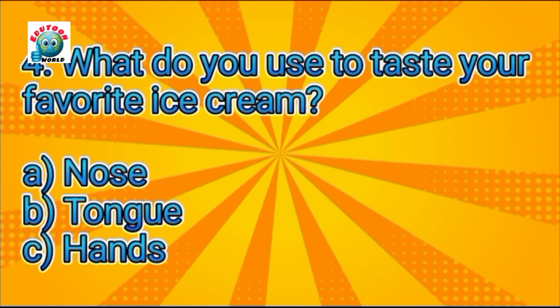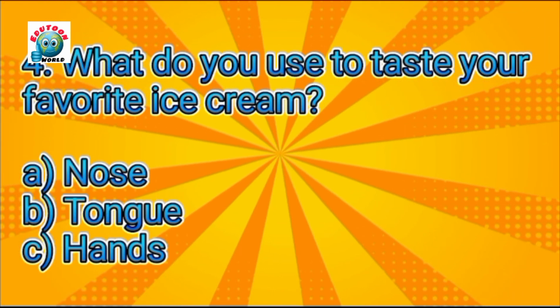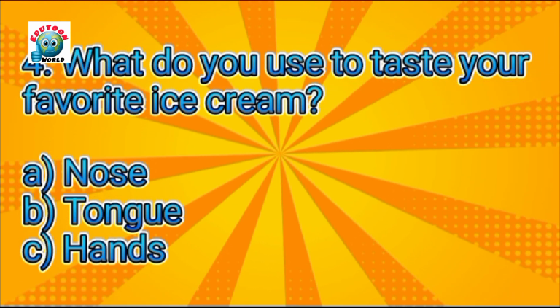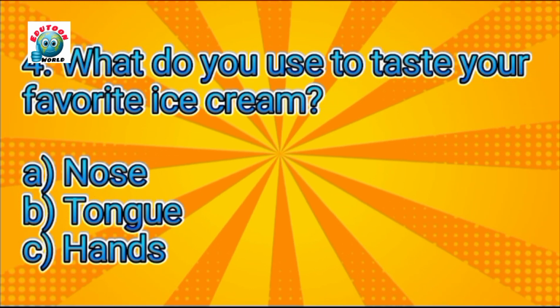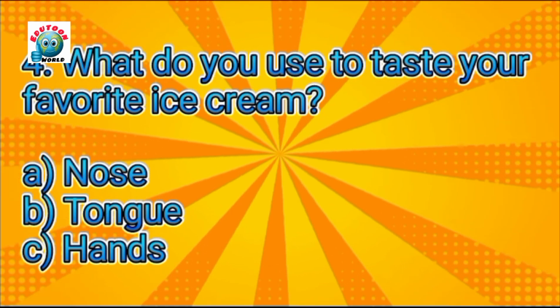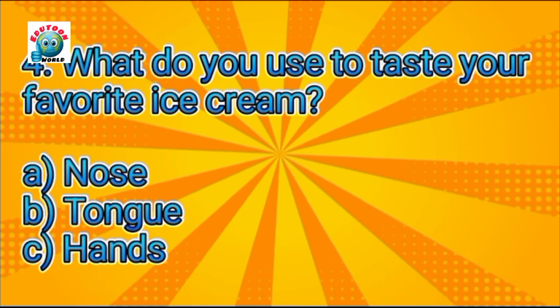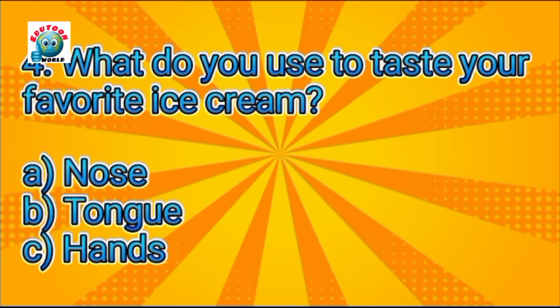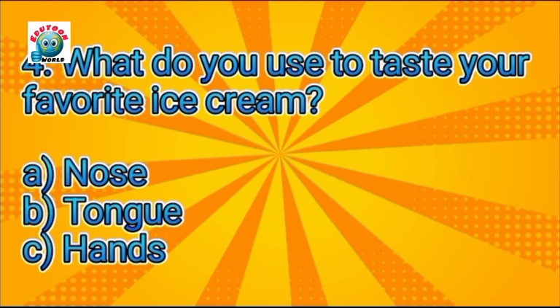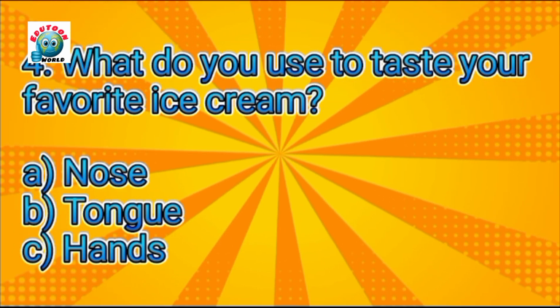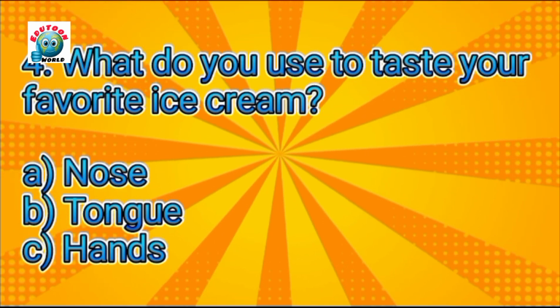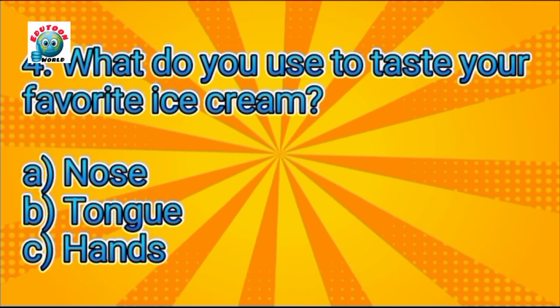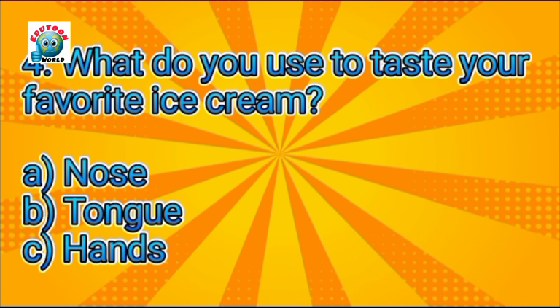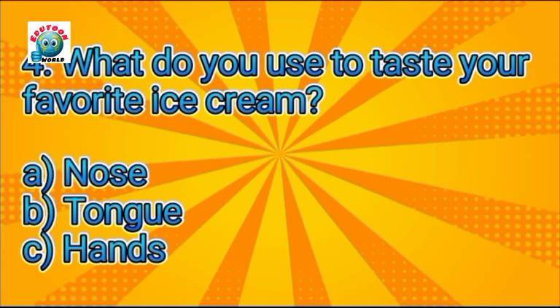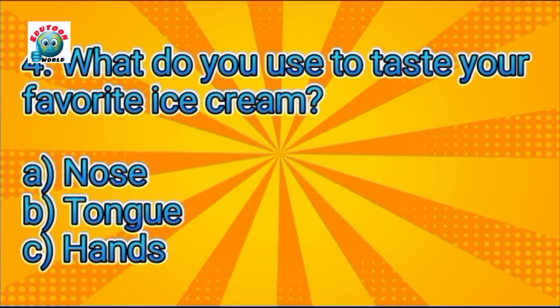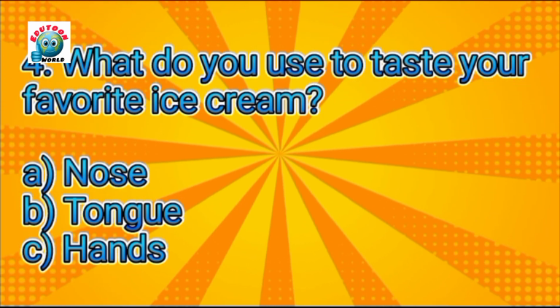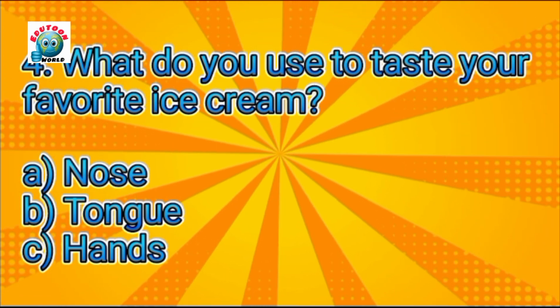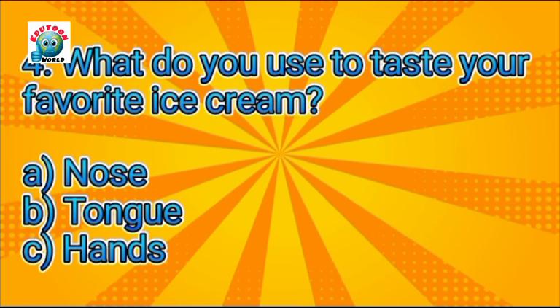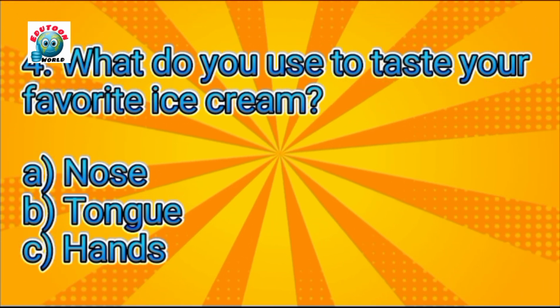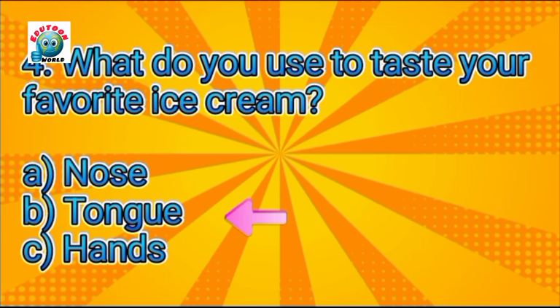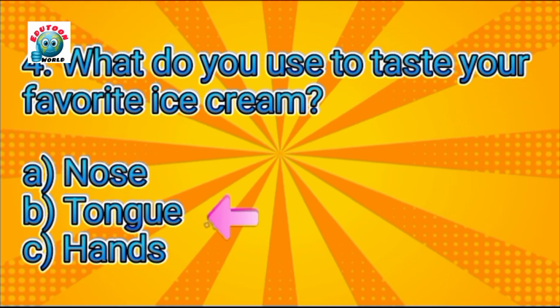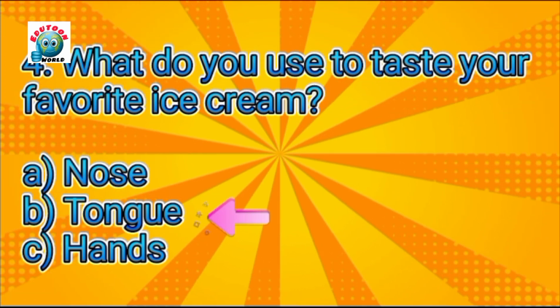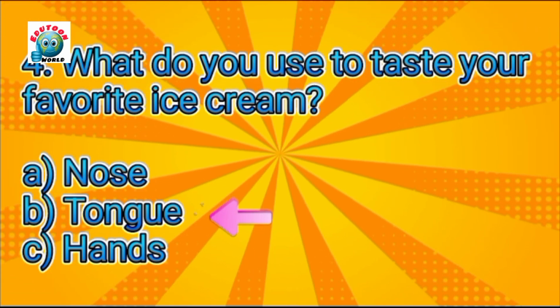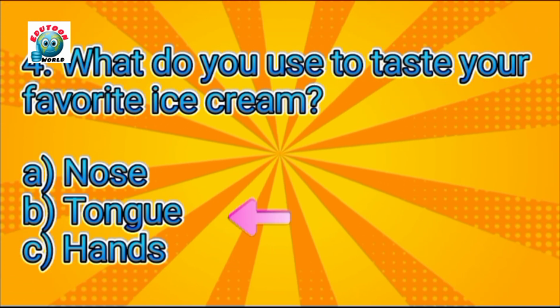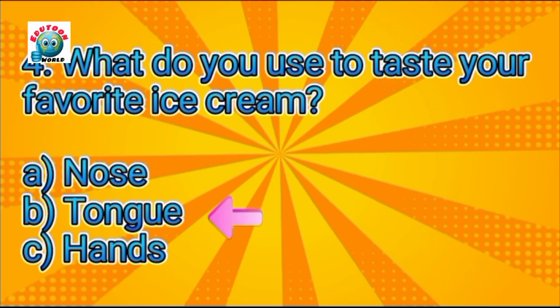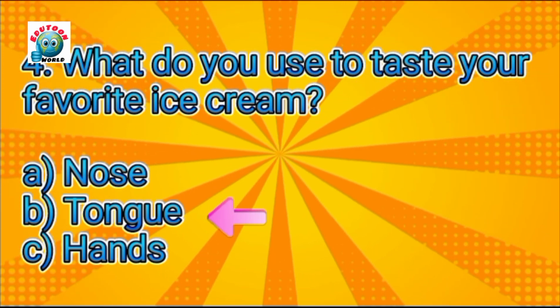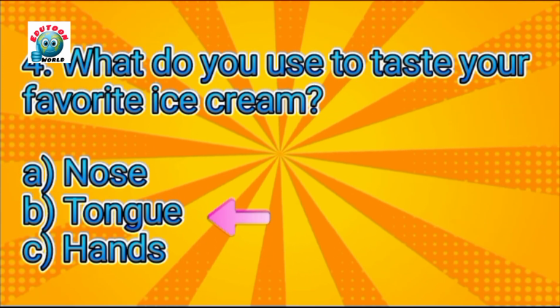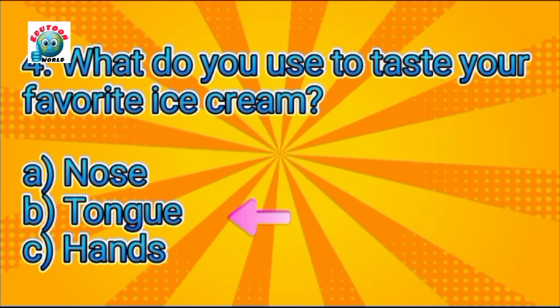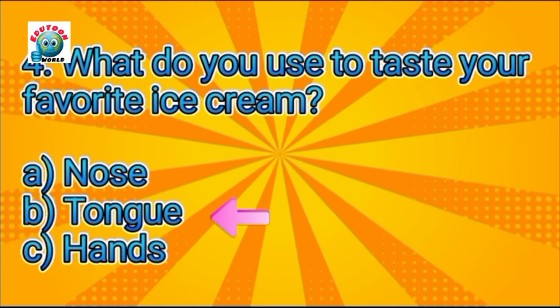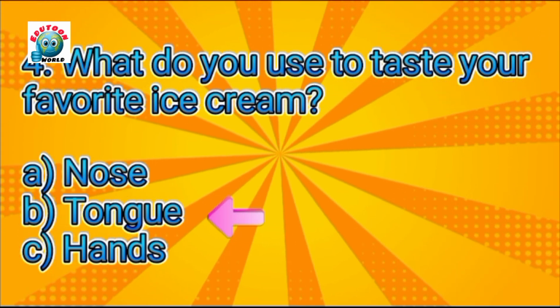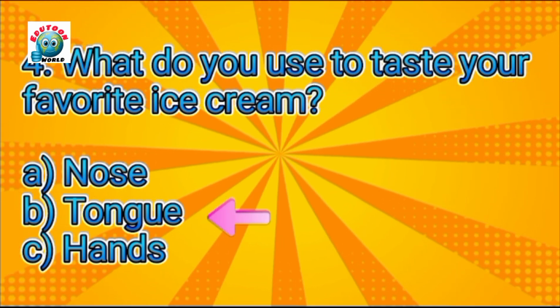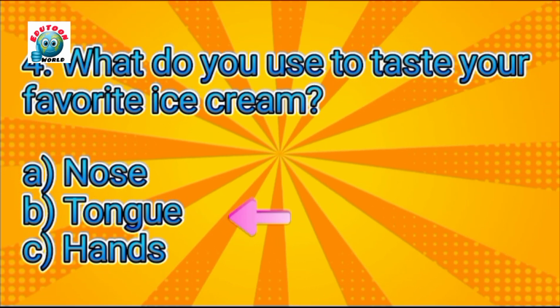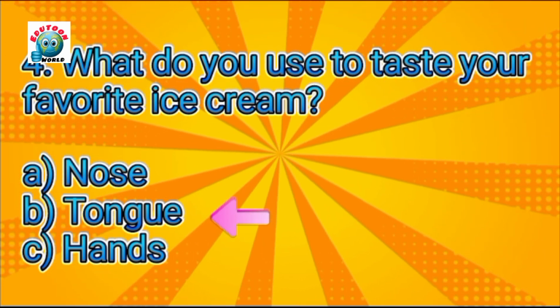What do you use to taste your favorite ice cream? Can you guess? Tongue. Yes, it's tongue.